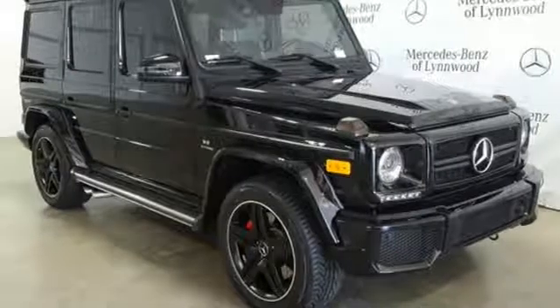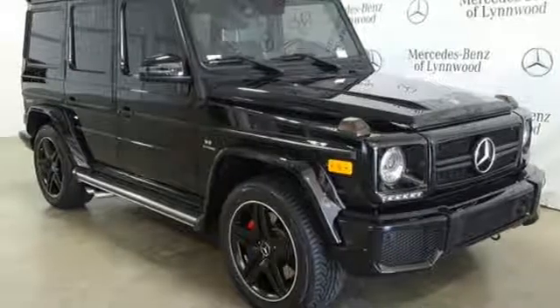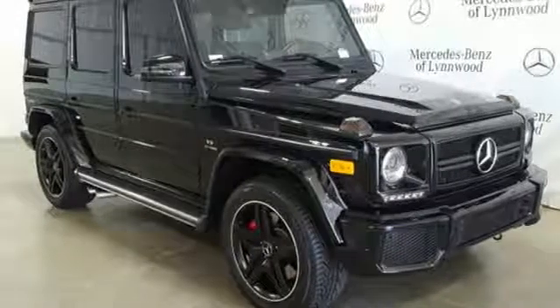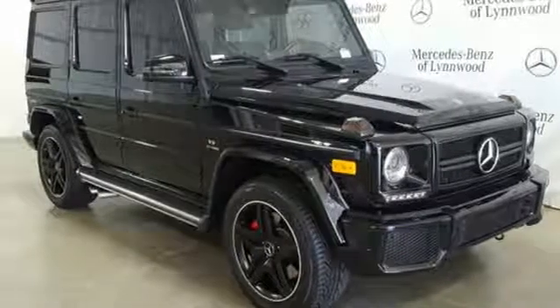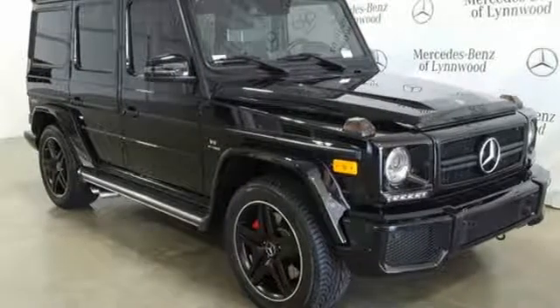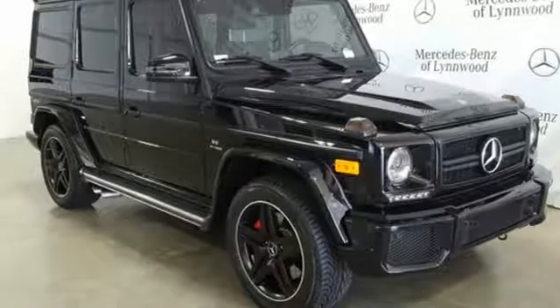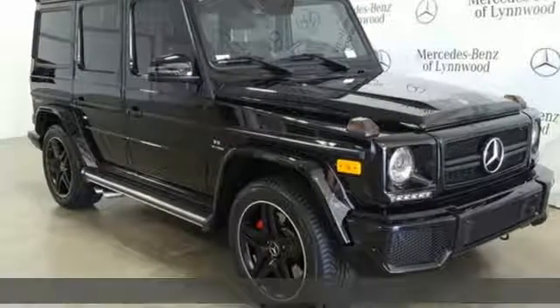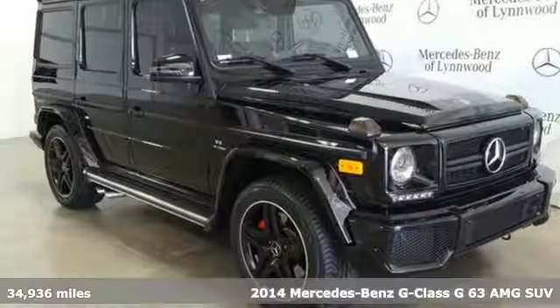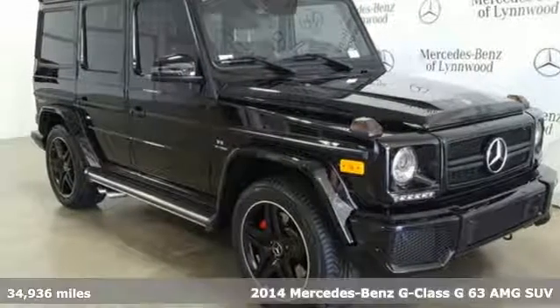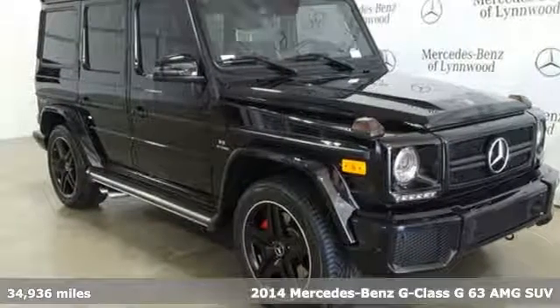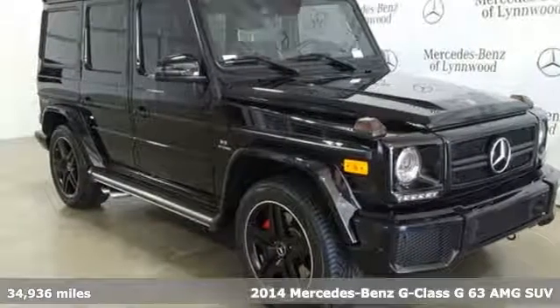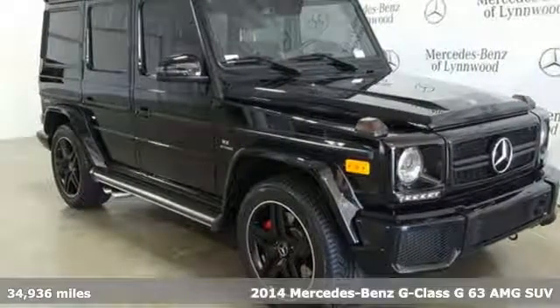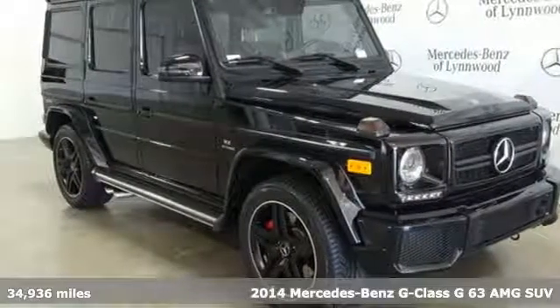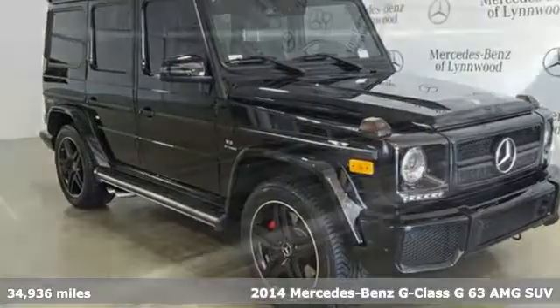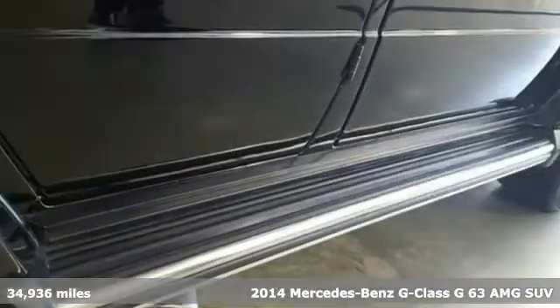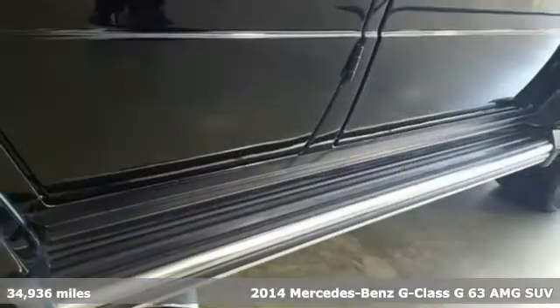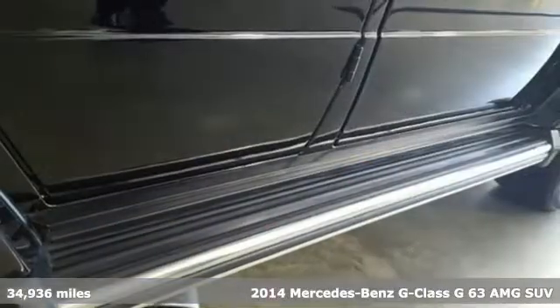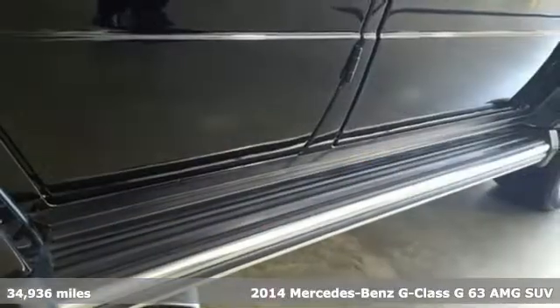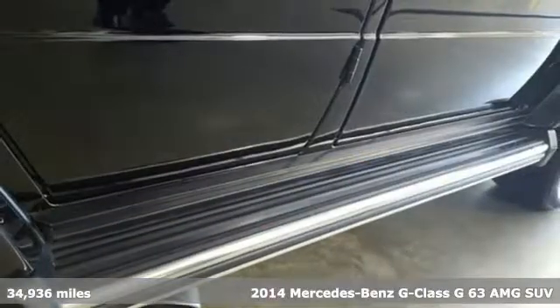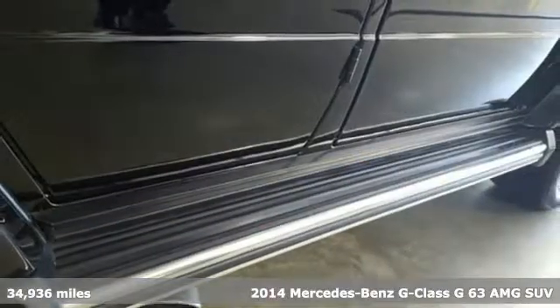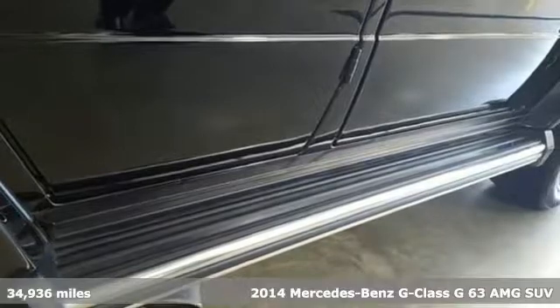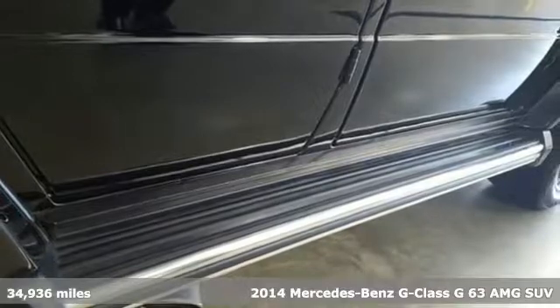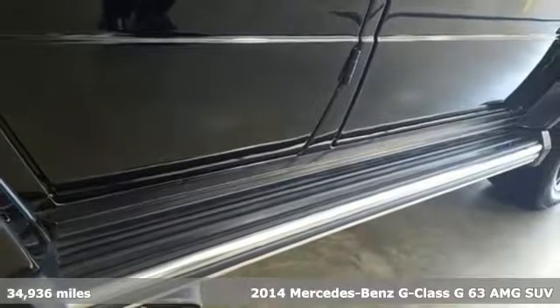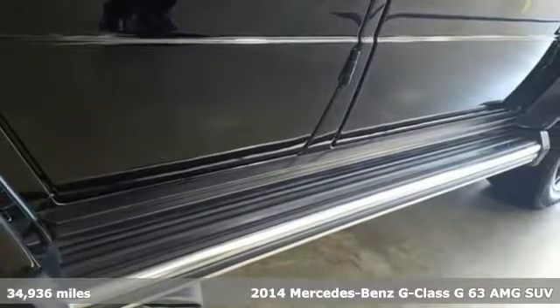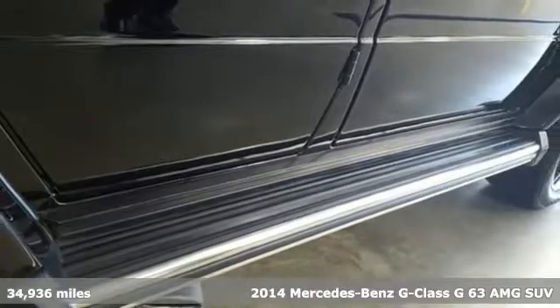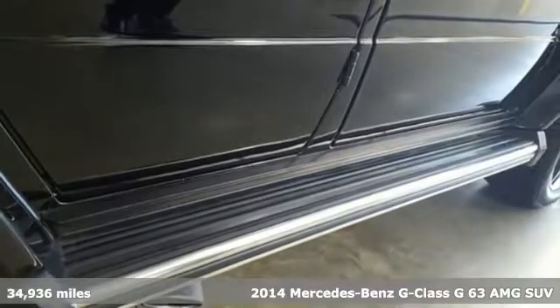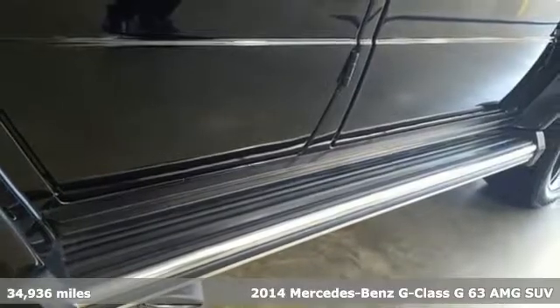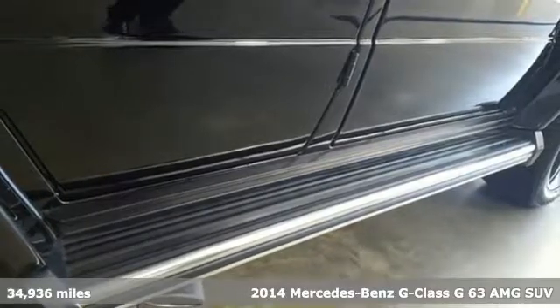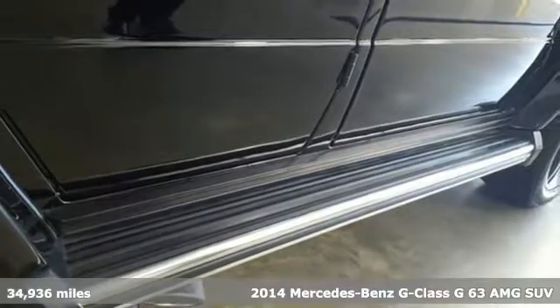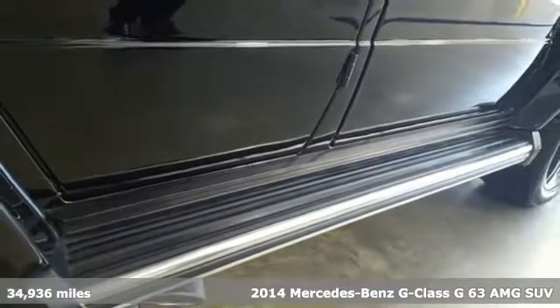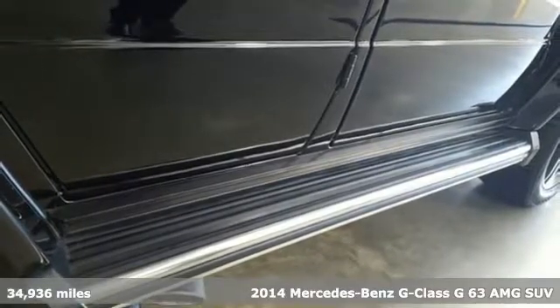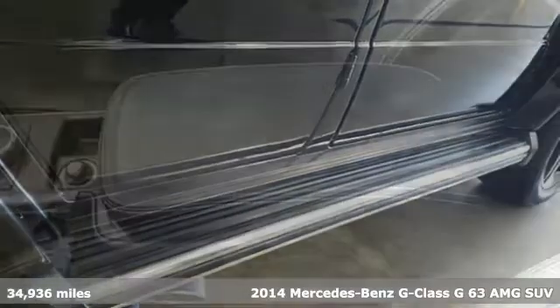It's a certified 2014 Mercedes-Benz G-Class. To get the best, get a Mercedes-Benz.